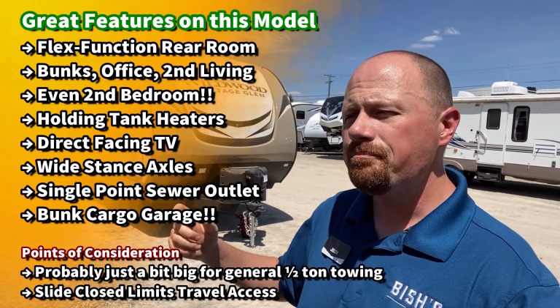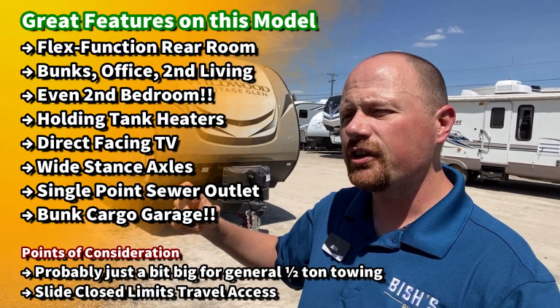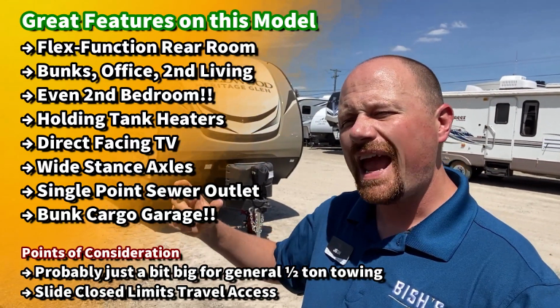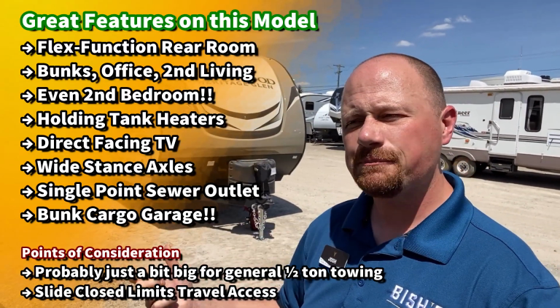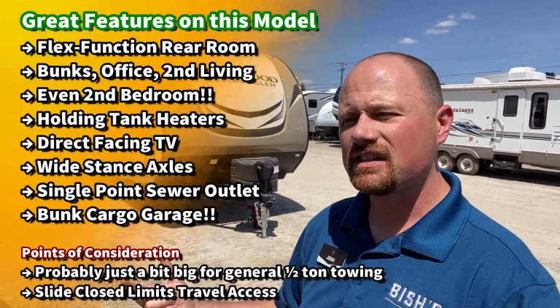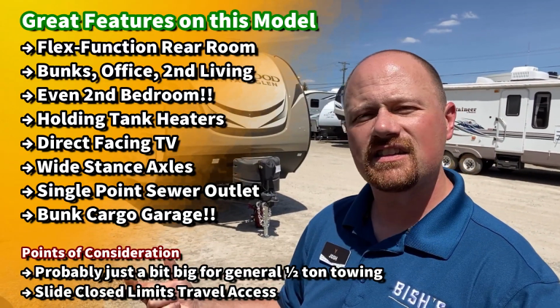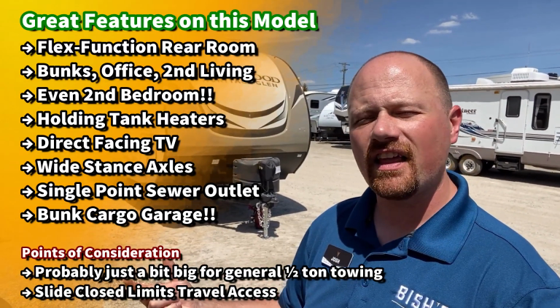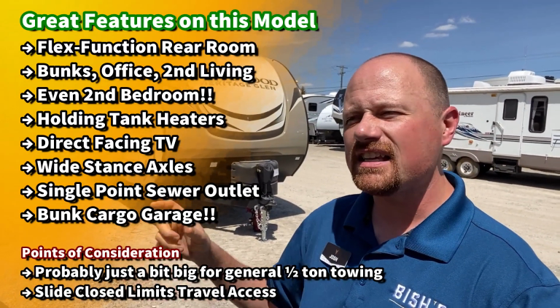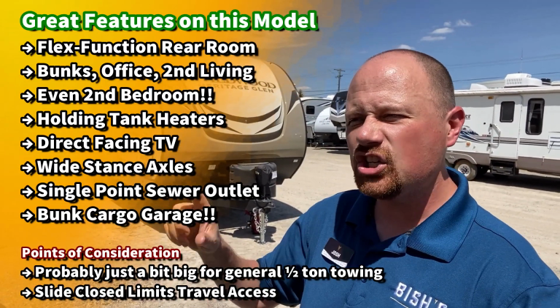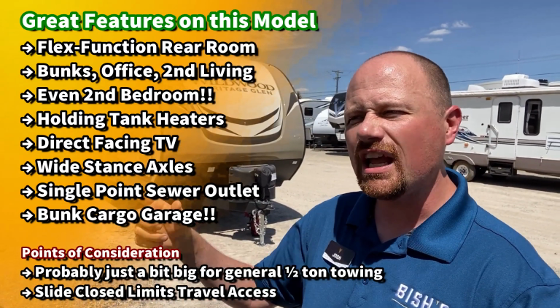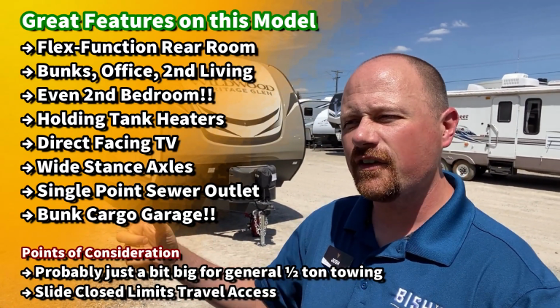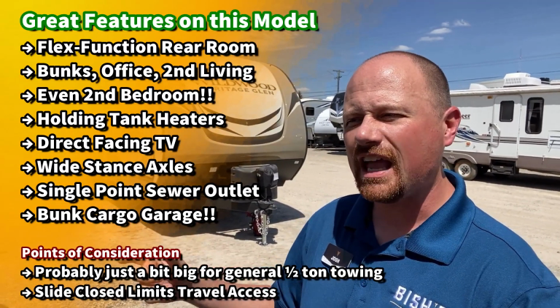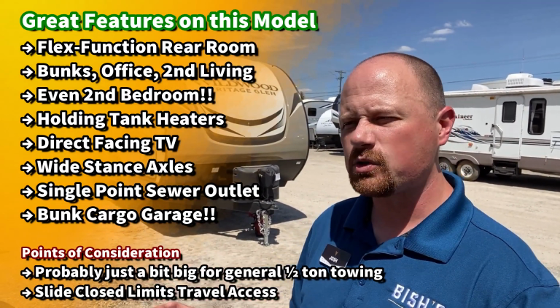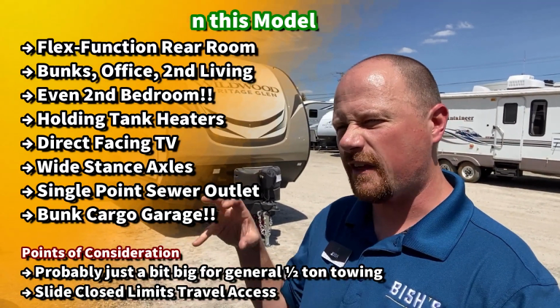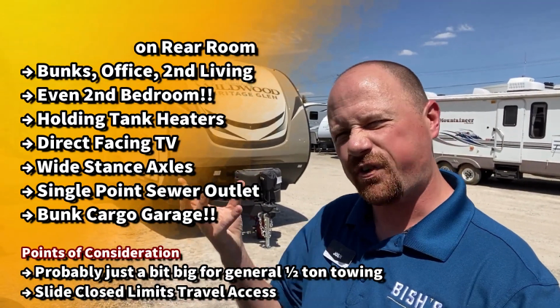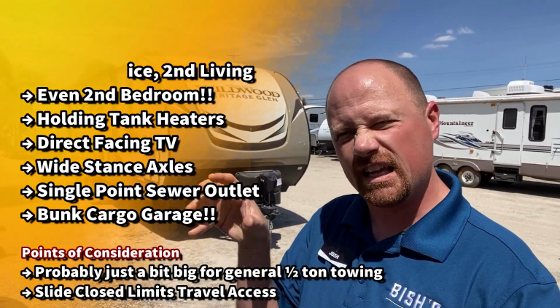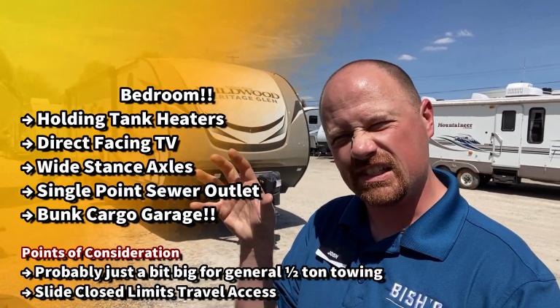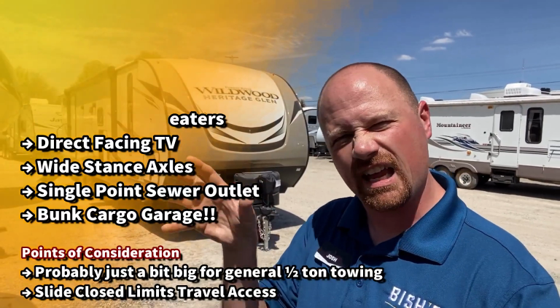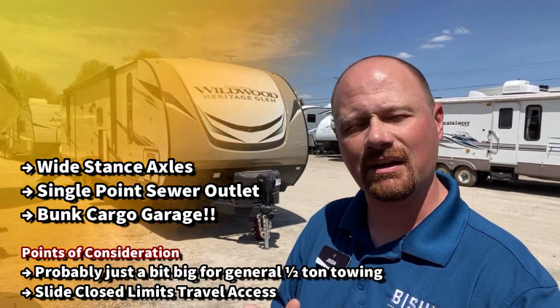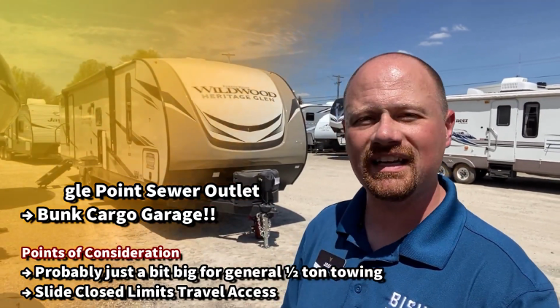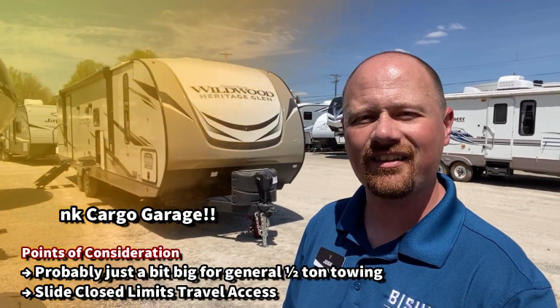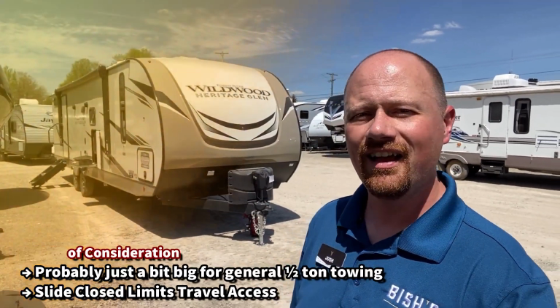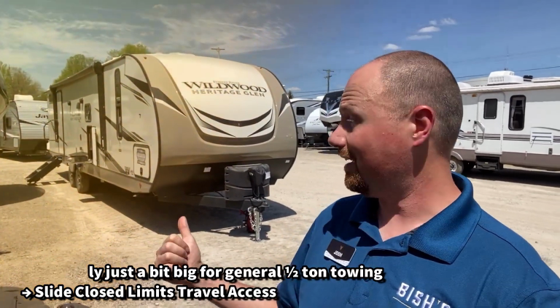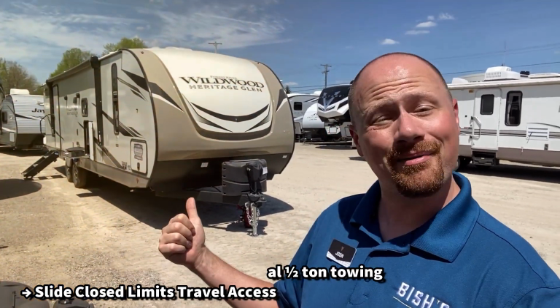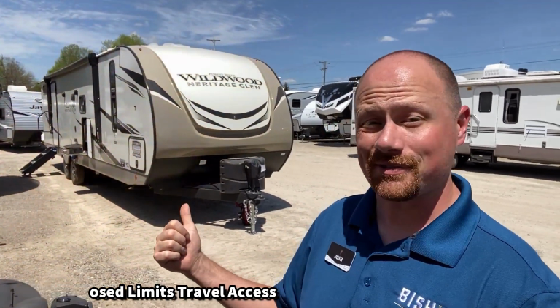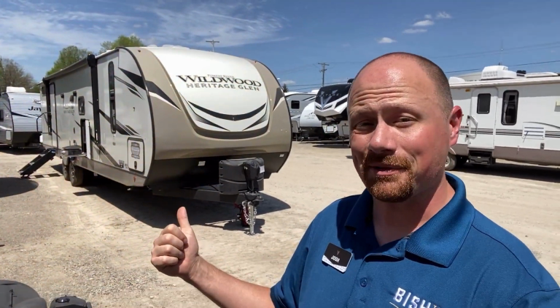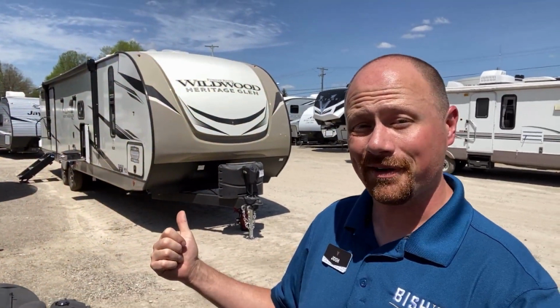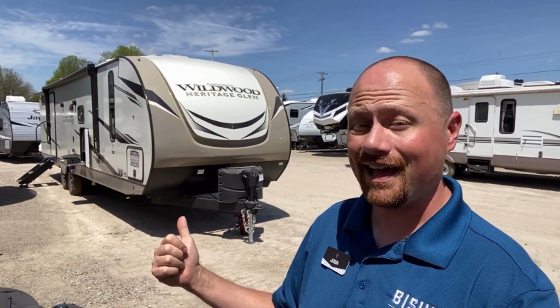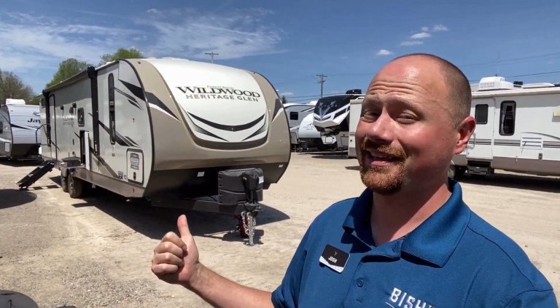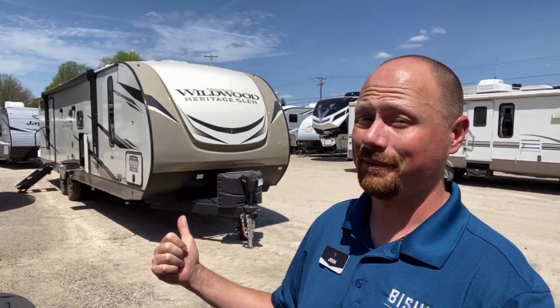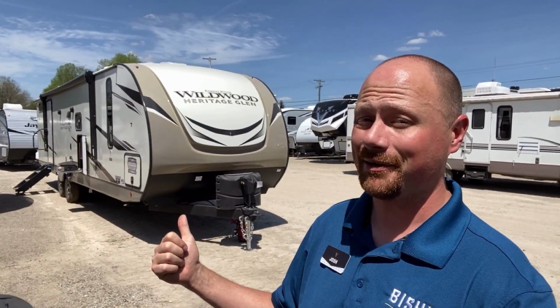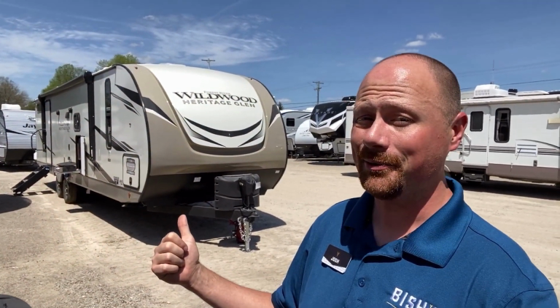The RV is pretty long. With about a 6,900 pound driveway weight and that length, I don't know that I would go recommending this for most half tons, especially if you live in a hilly or windy area. I'd rather keep you safe than get your family hurt just trying to sell an RV. But there's aspects of this where I see shades of other campers where they Frankensteined something together and came up with something that I think is pretty darn cool.